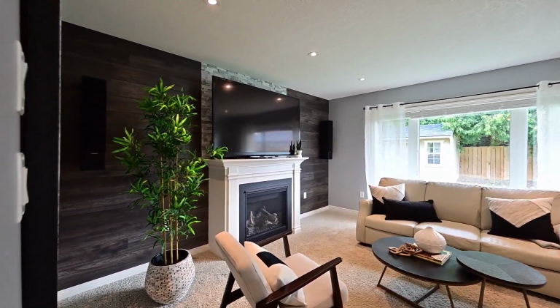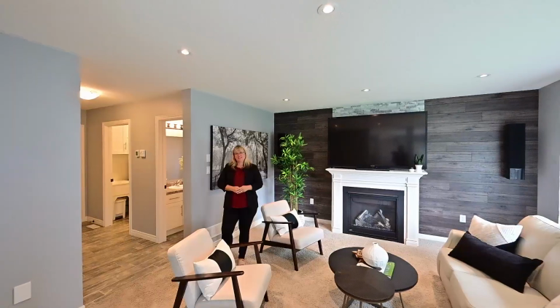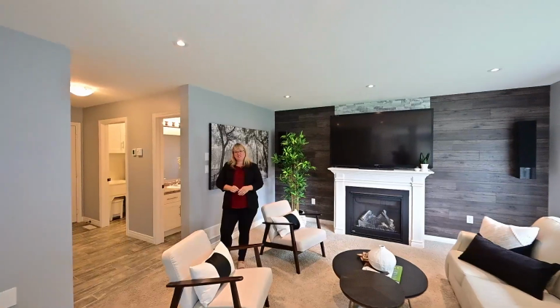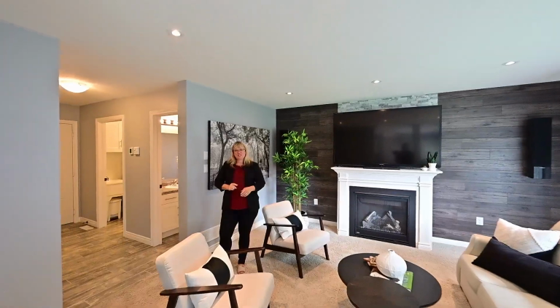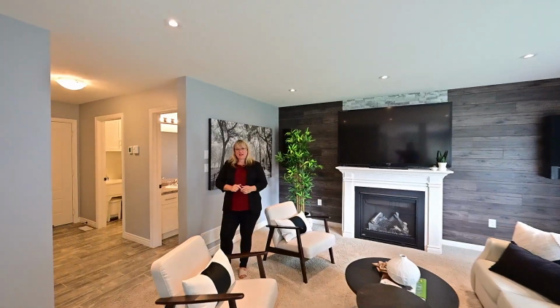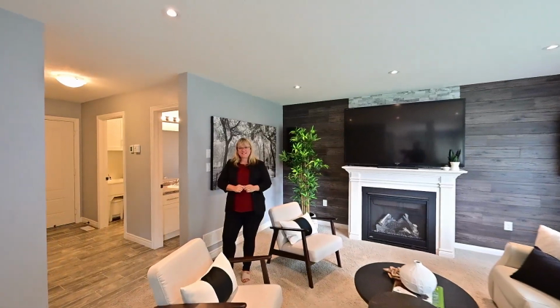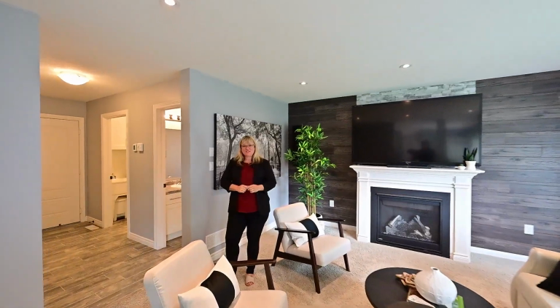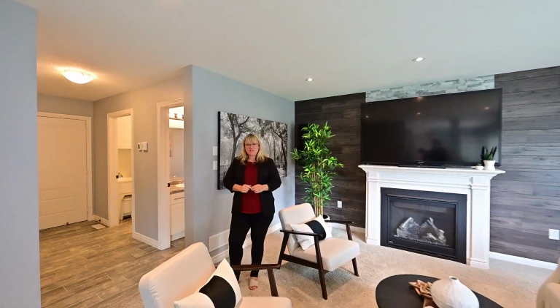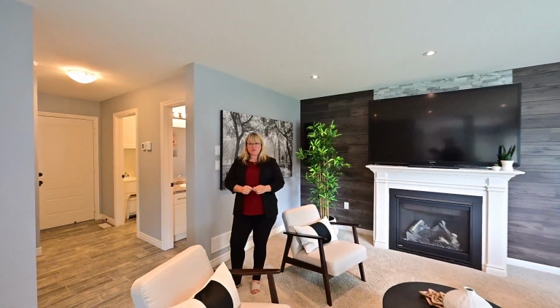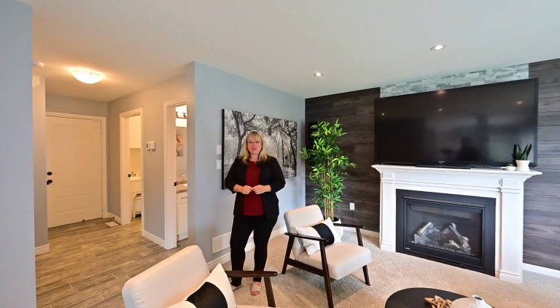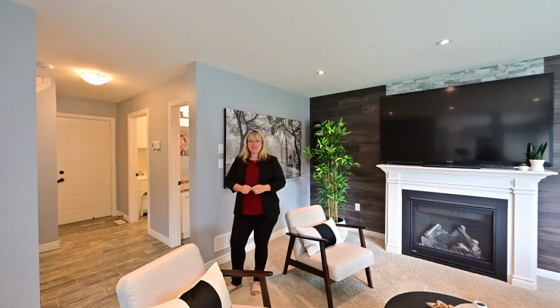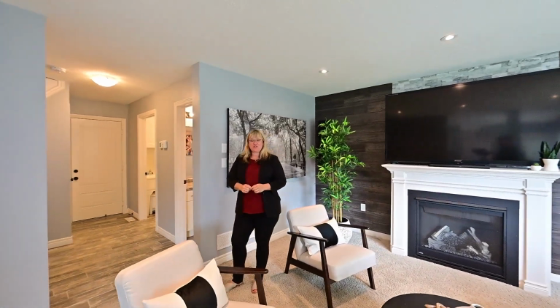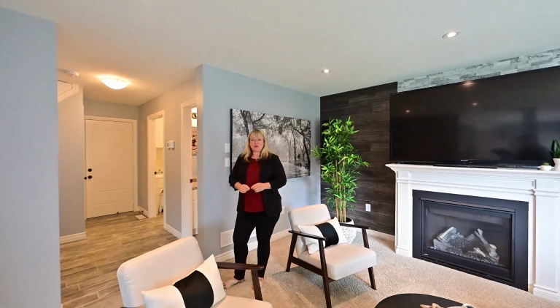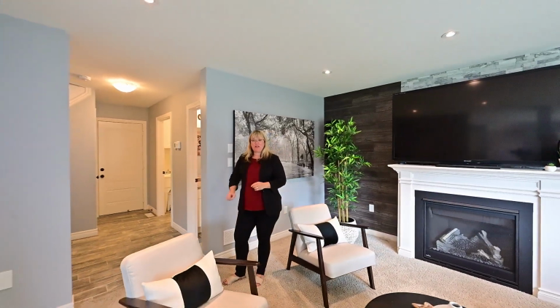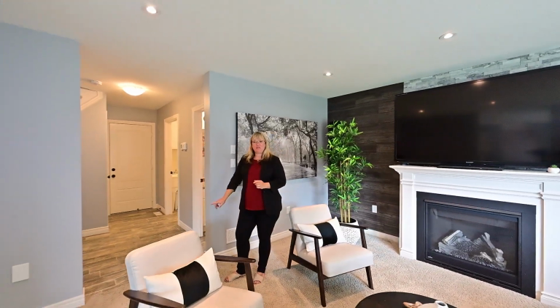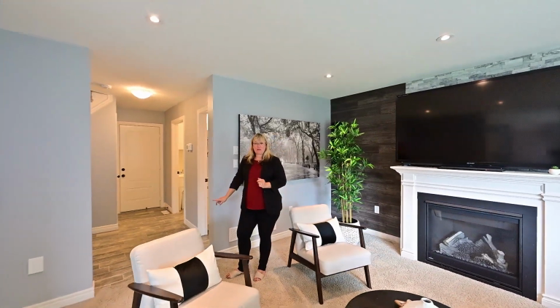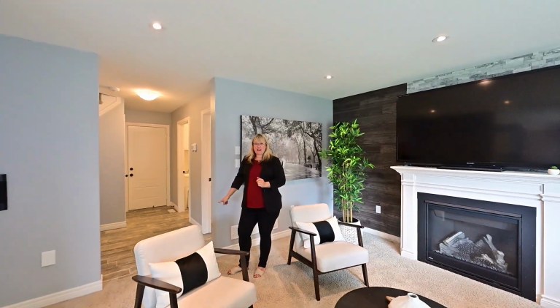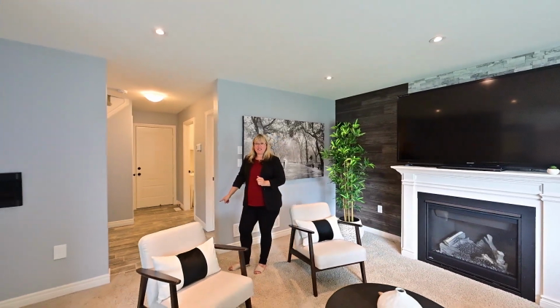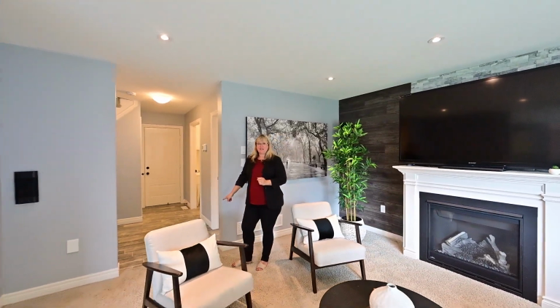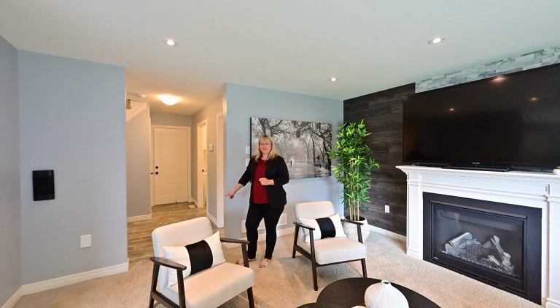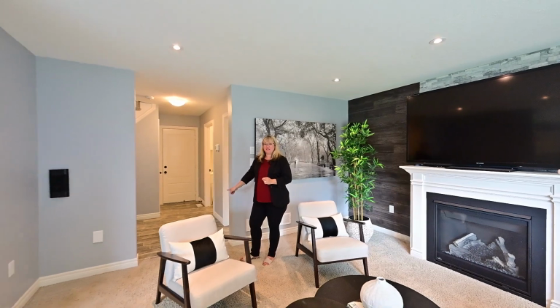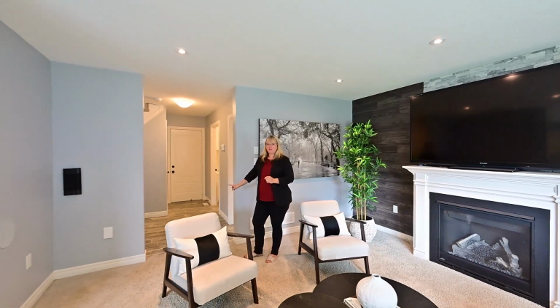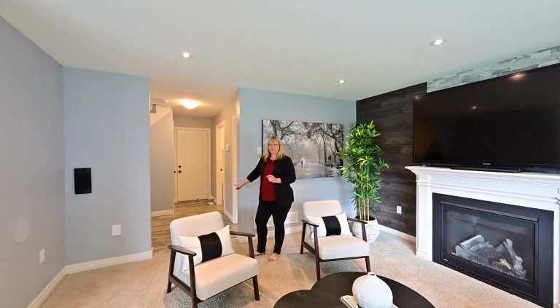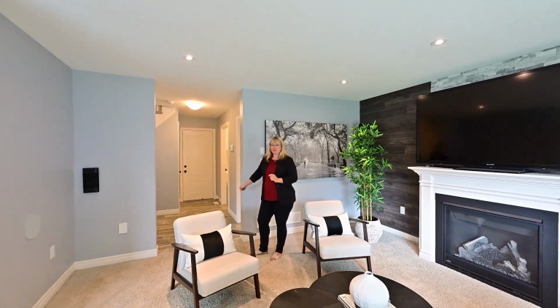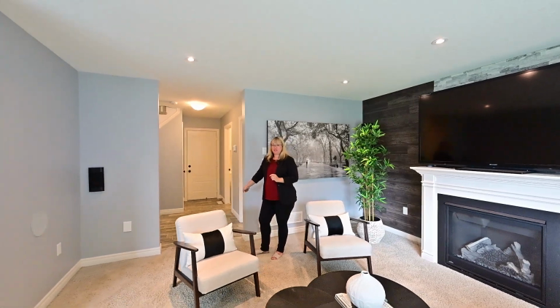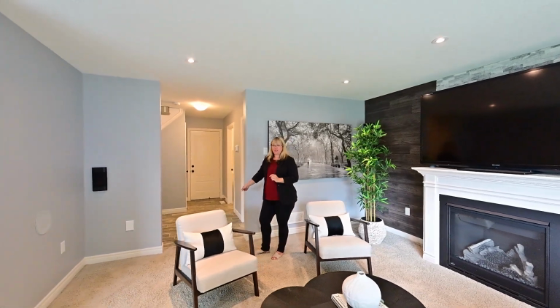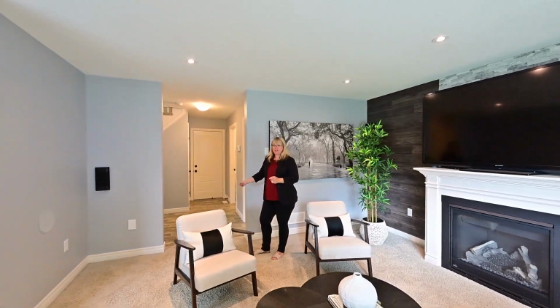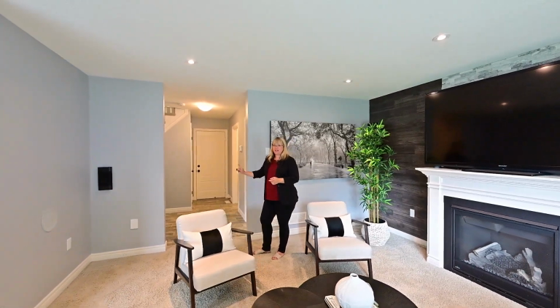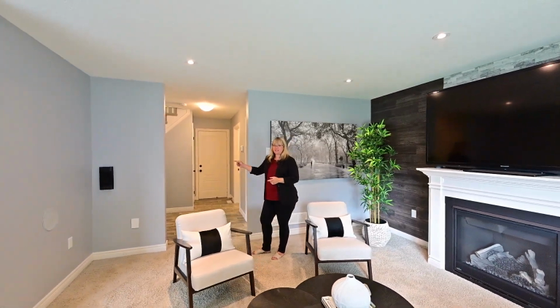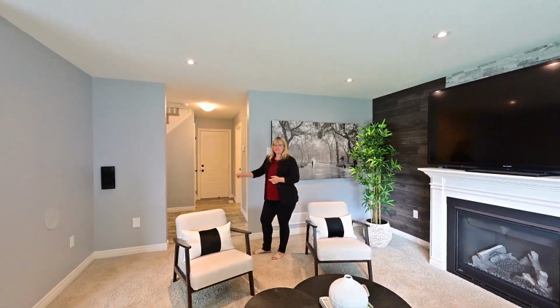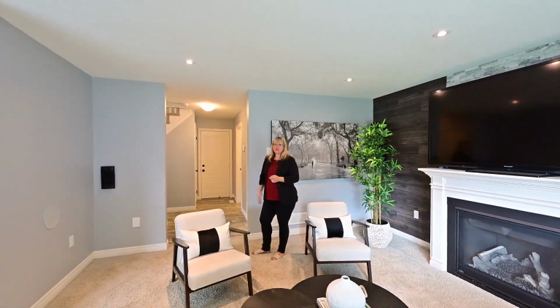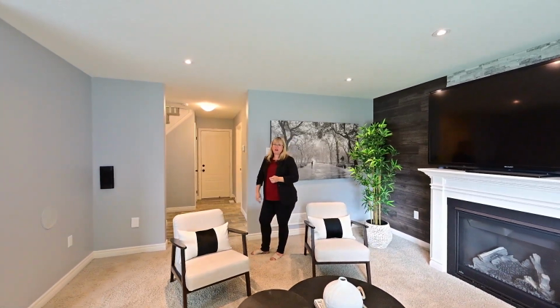And just past this feature wall is your main floor bath, main floor laundry, and access to the garage.